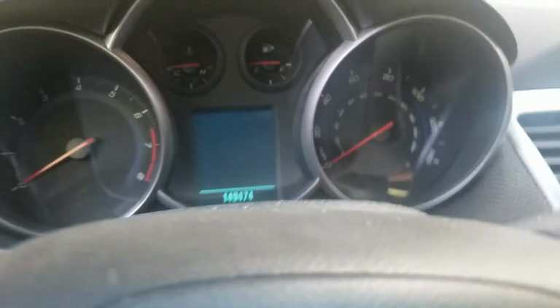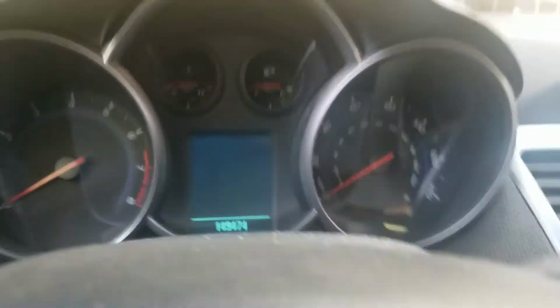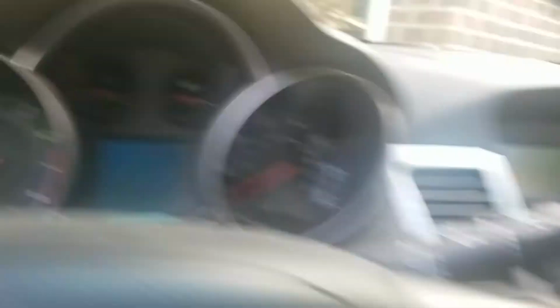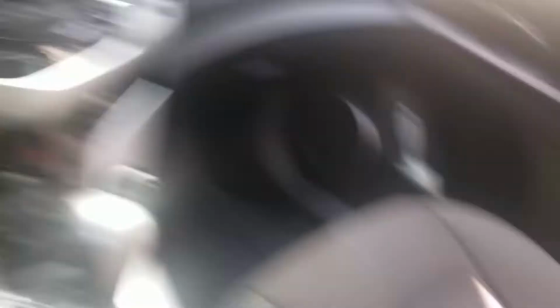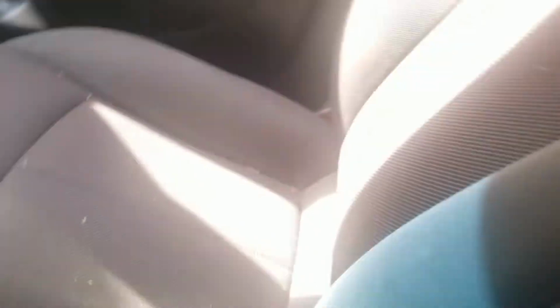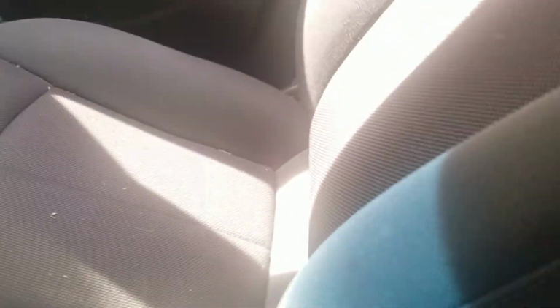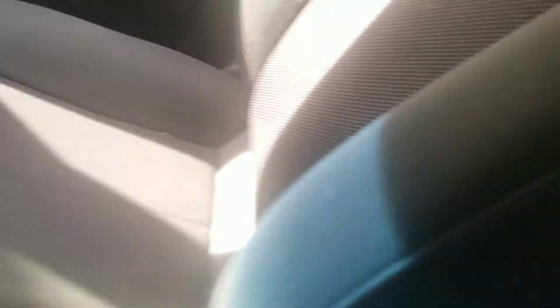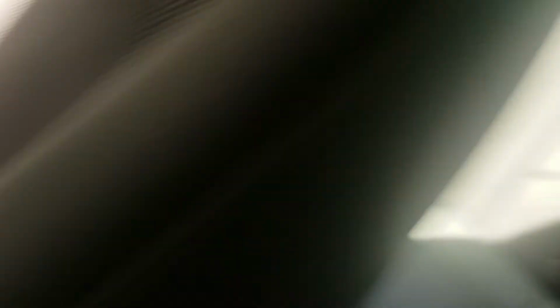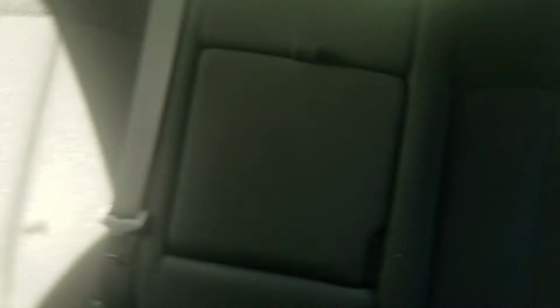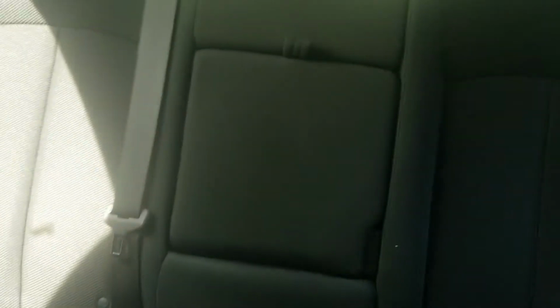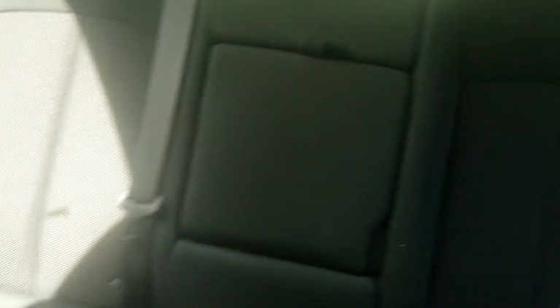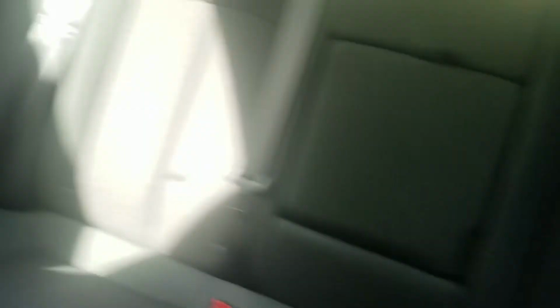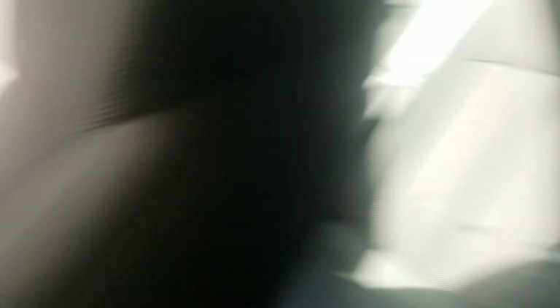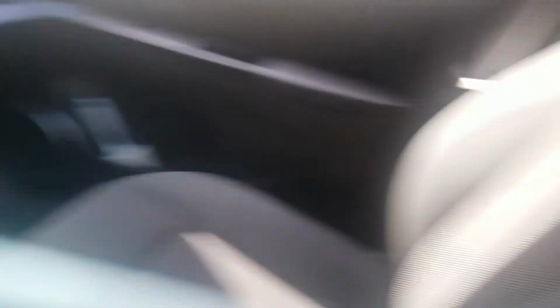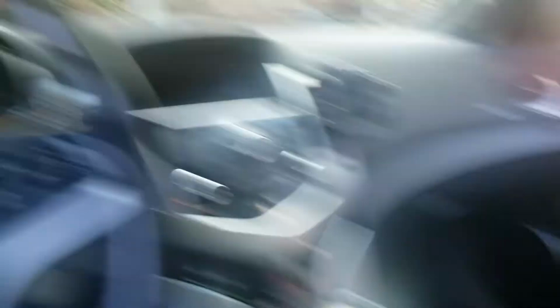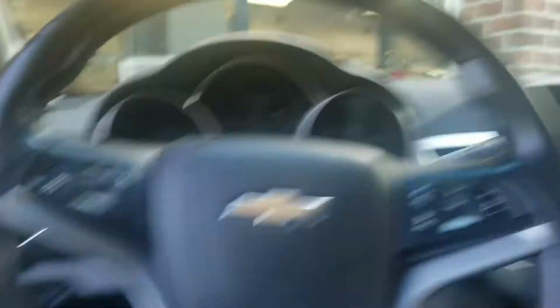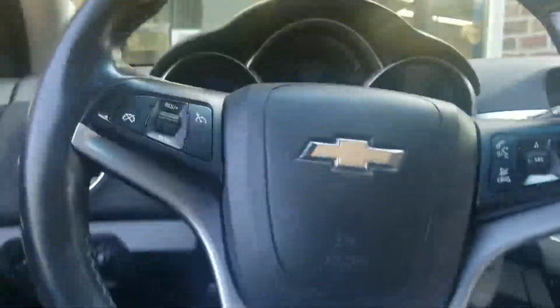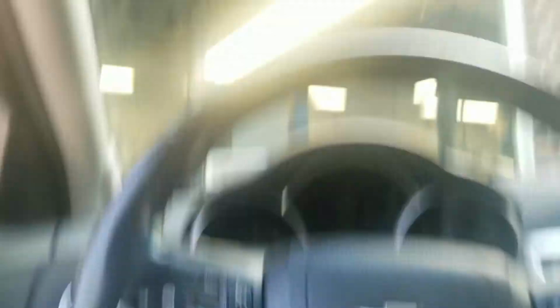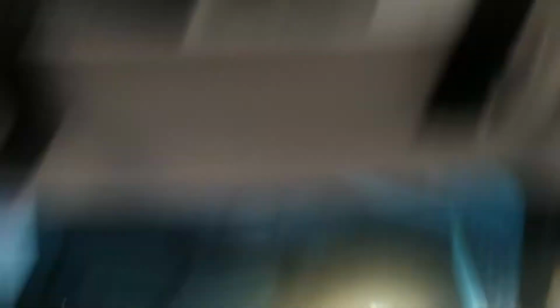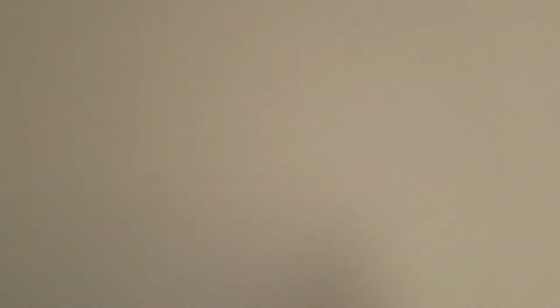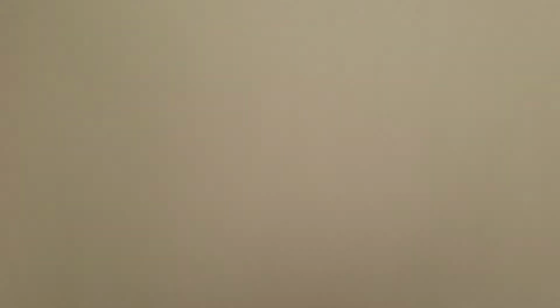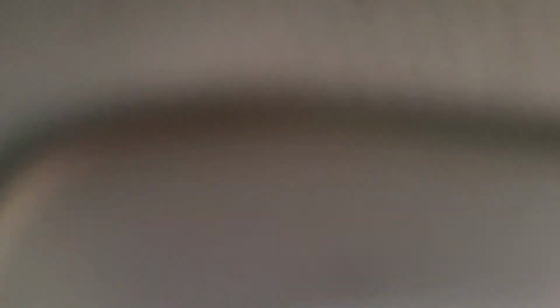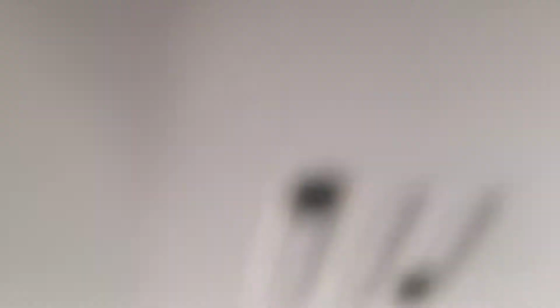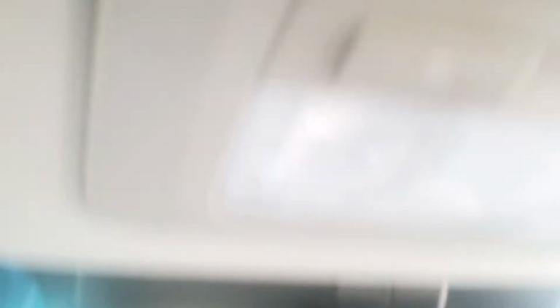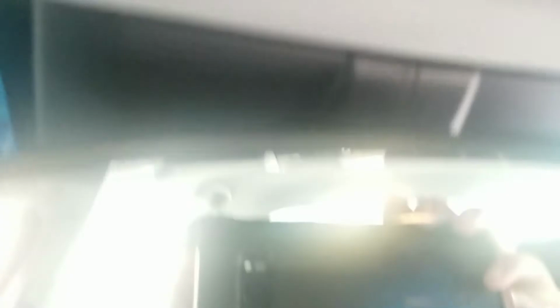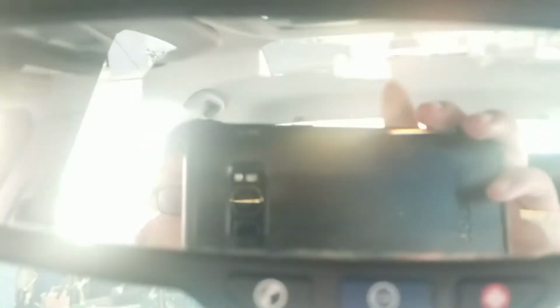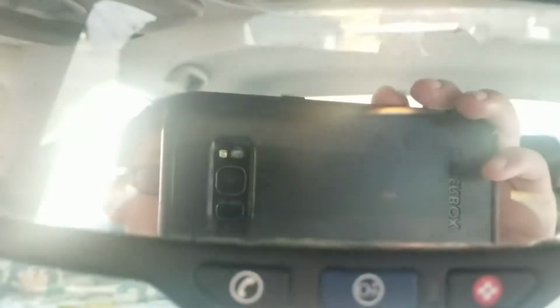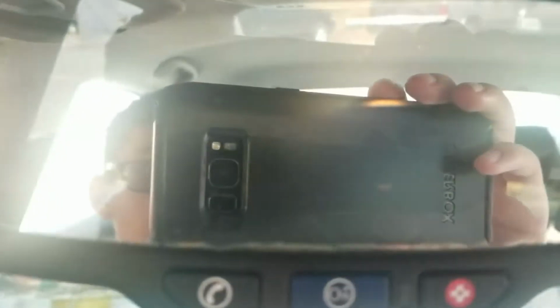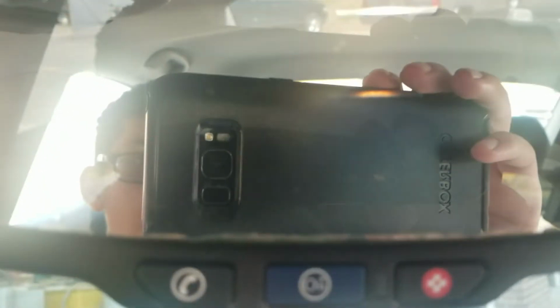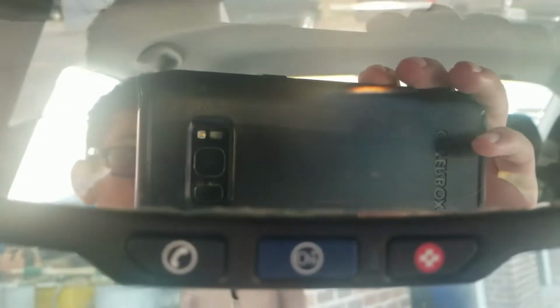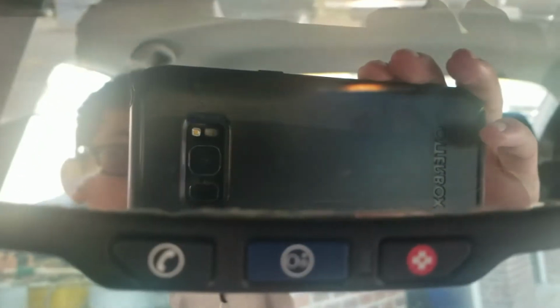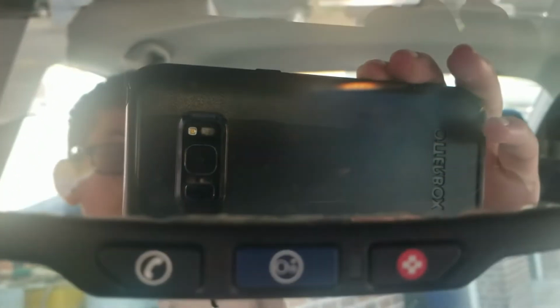Here's the front seat and the back seat. On the mirror you got three buttons.